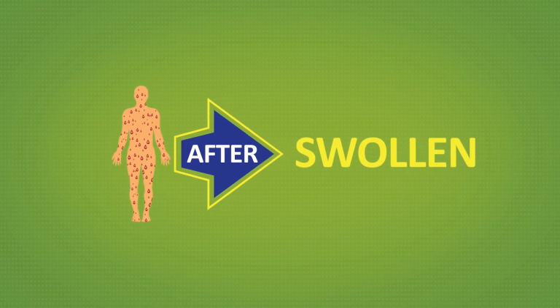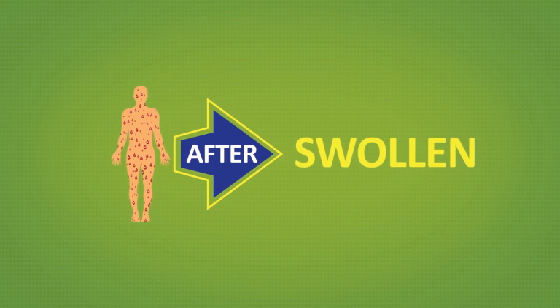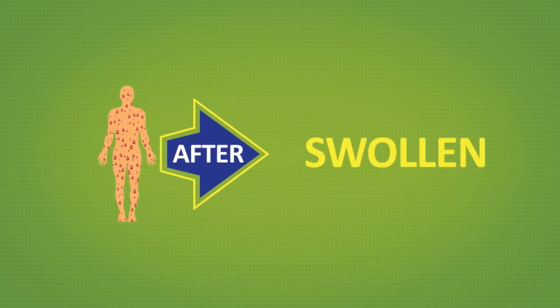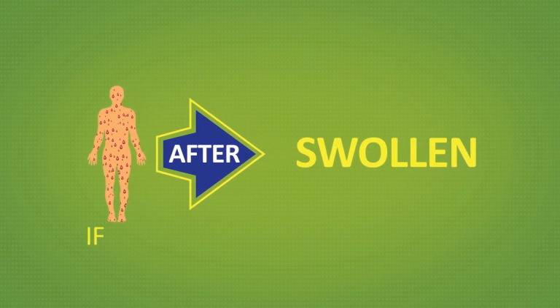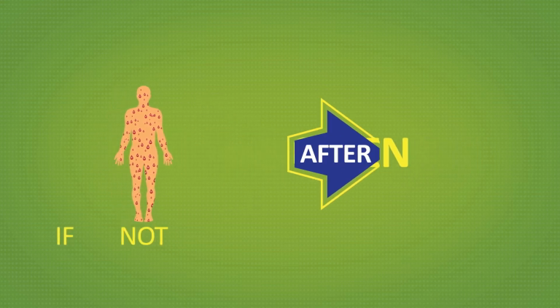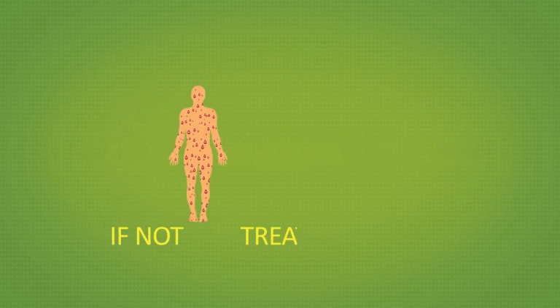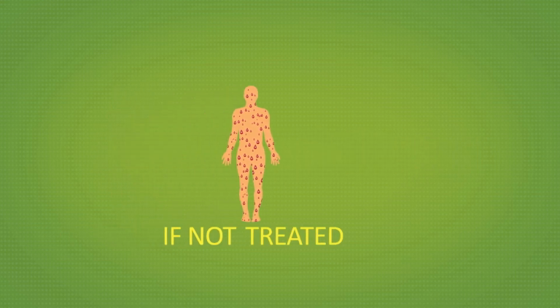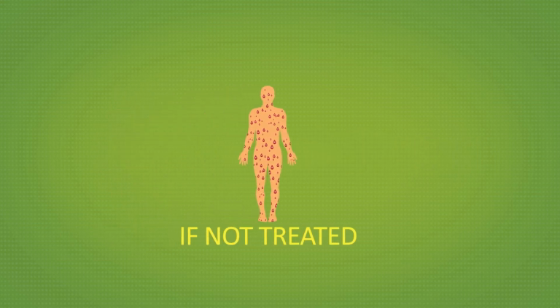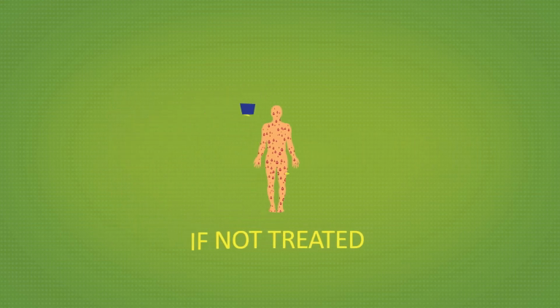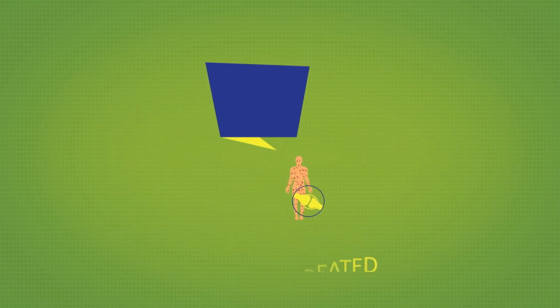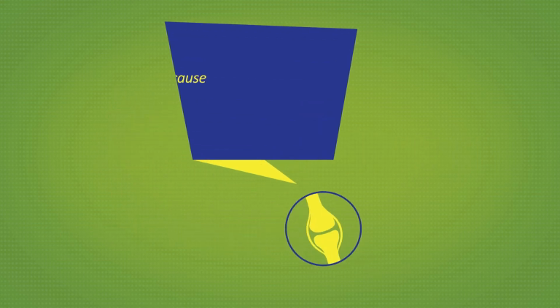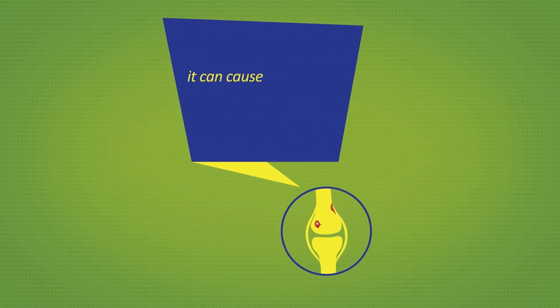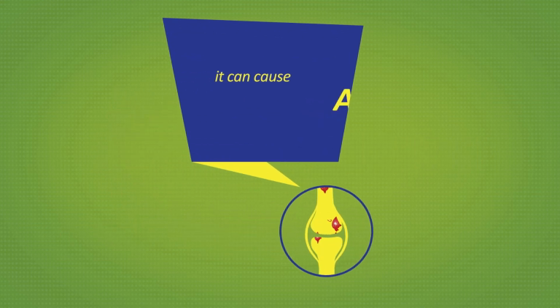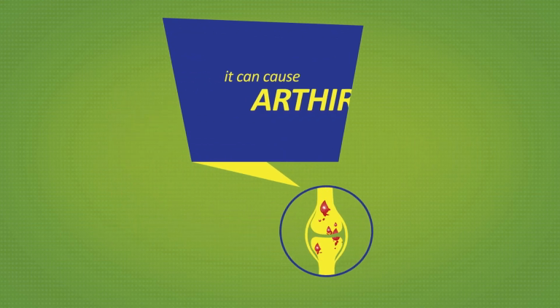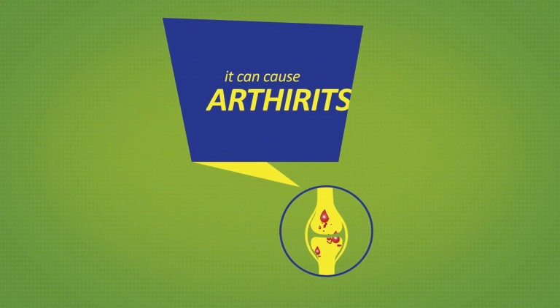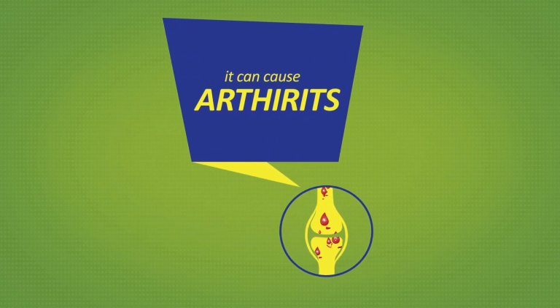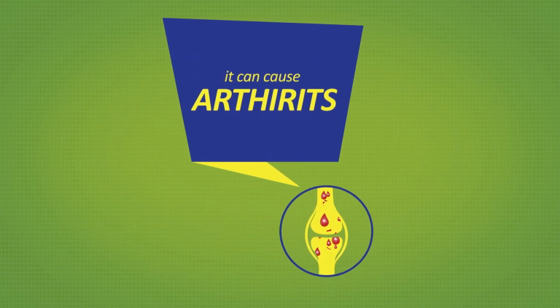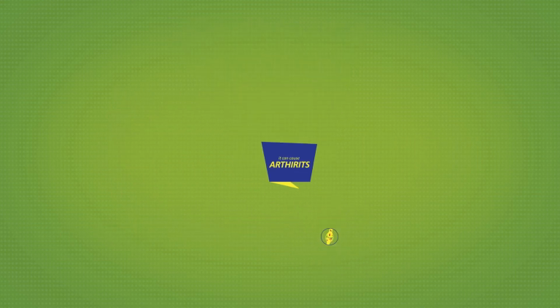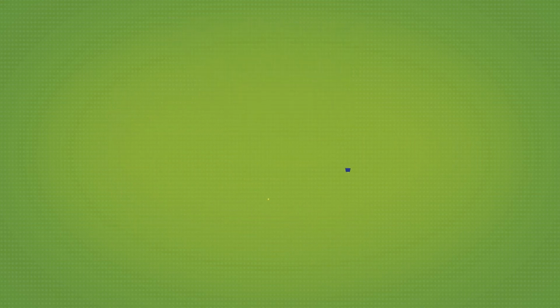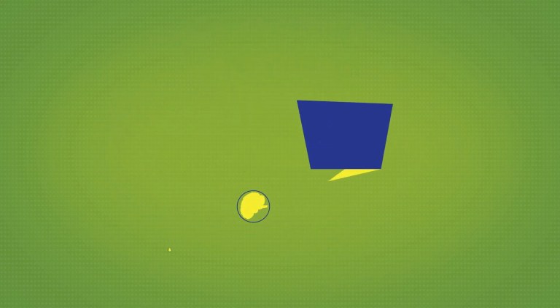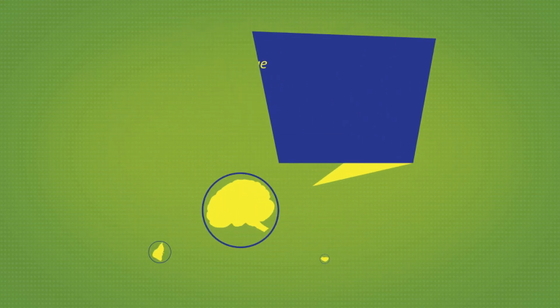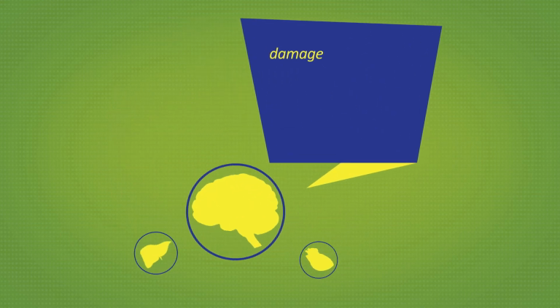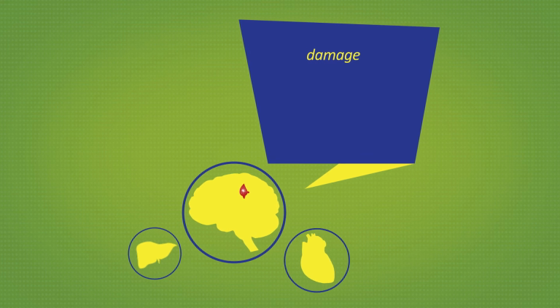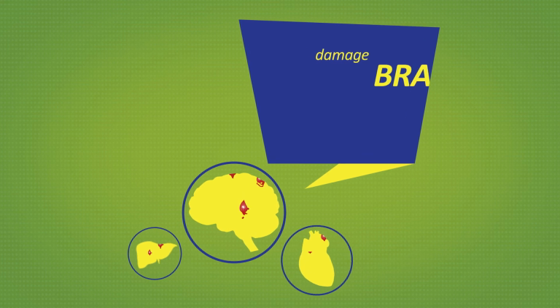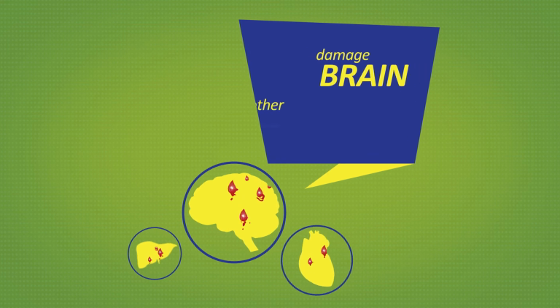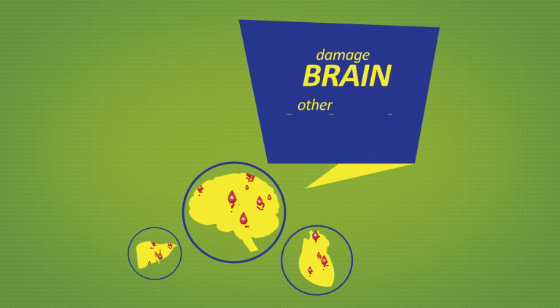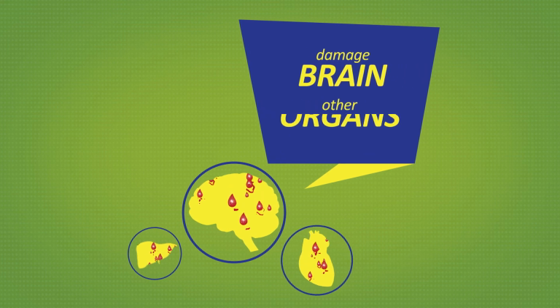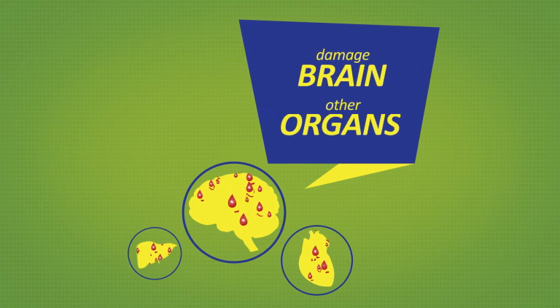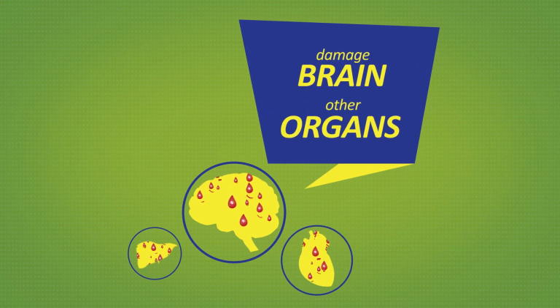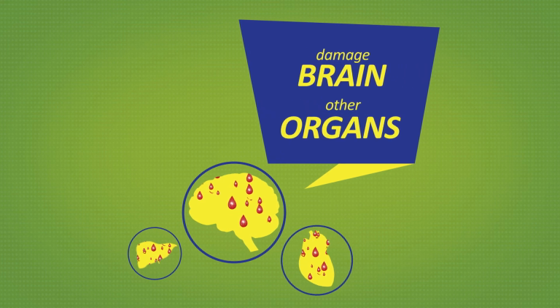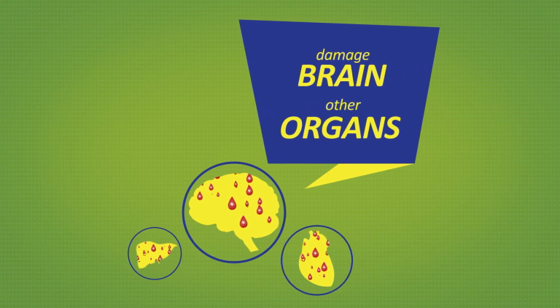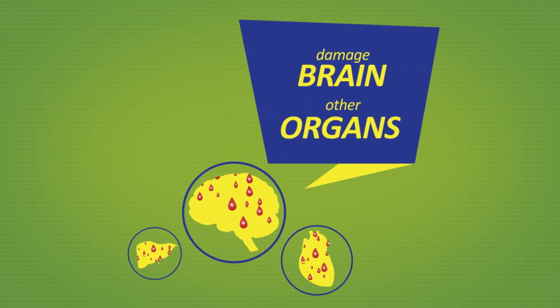If not treated, it can cause arthritis or damage the brain and other organs.